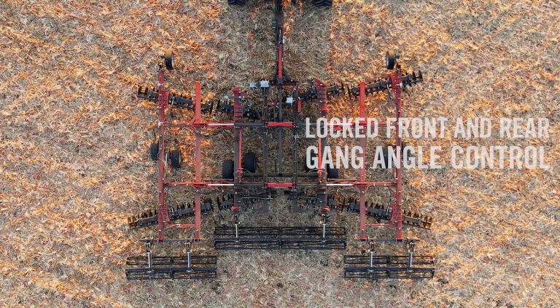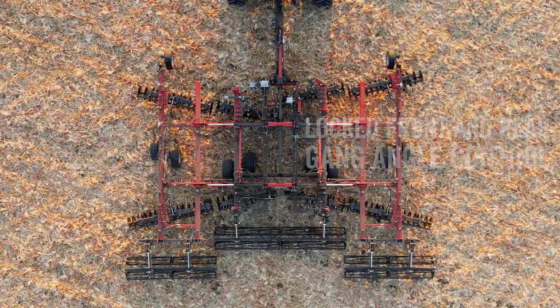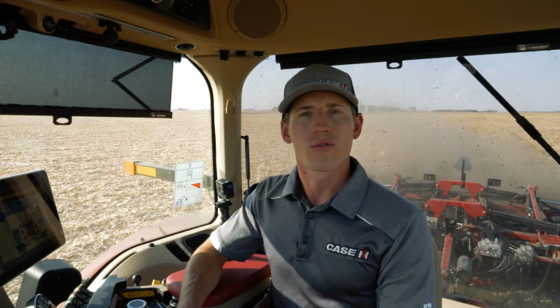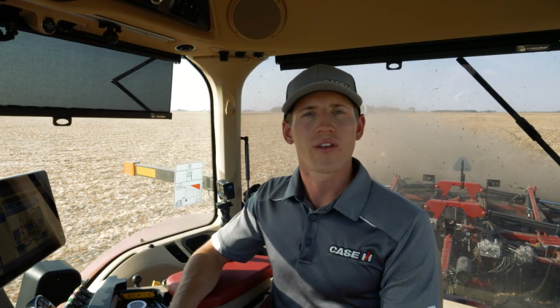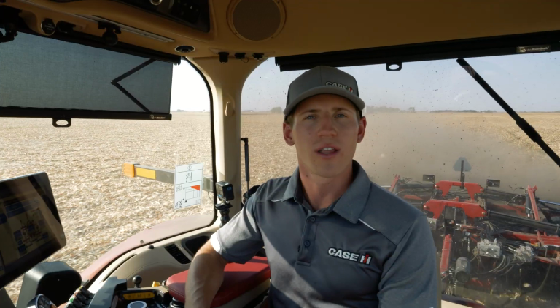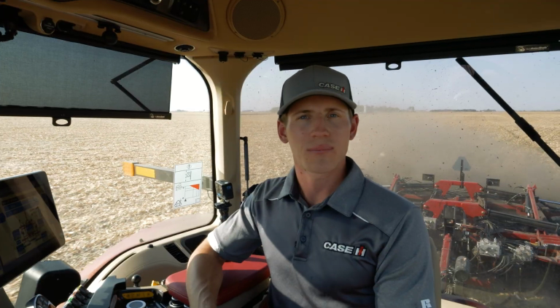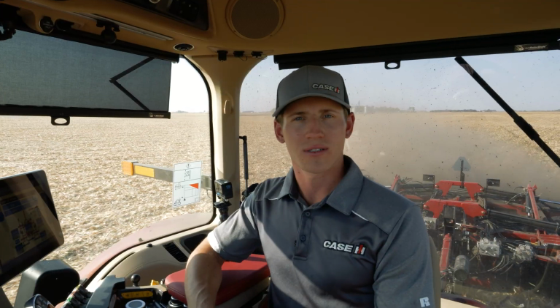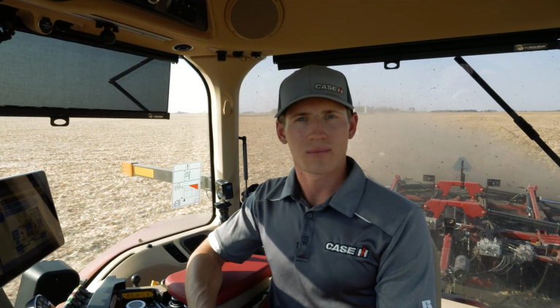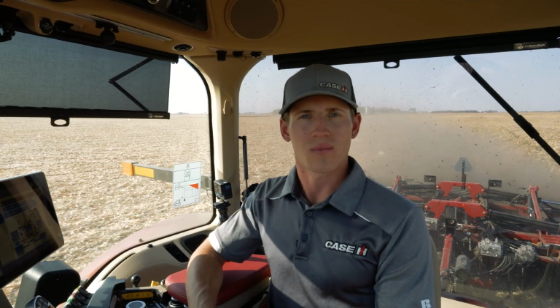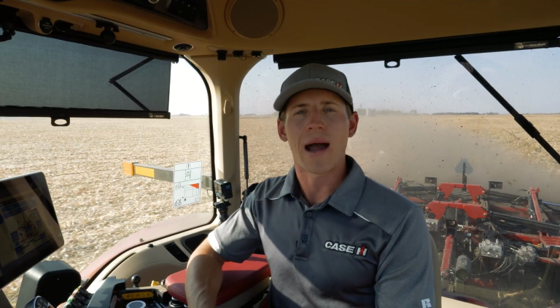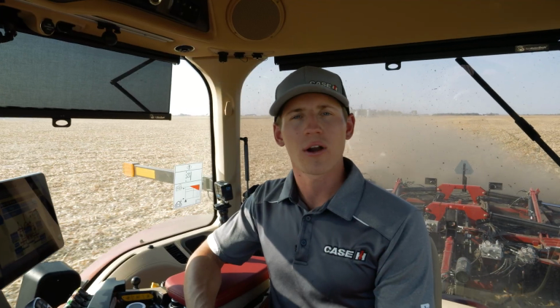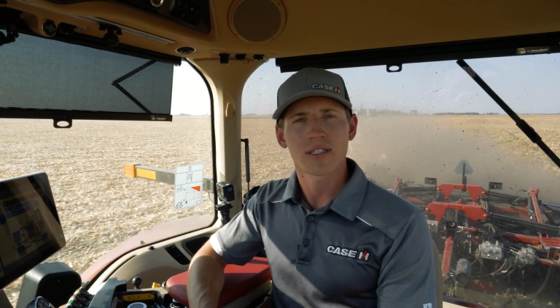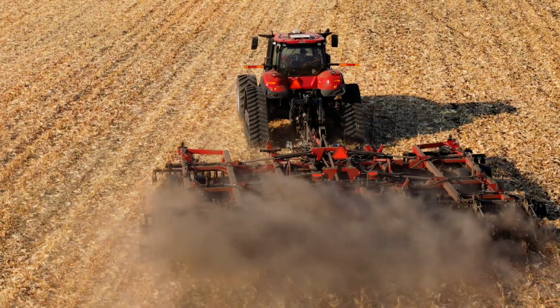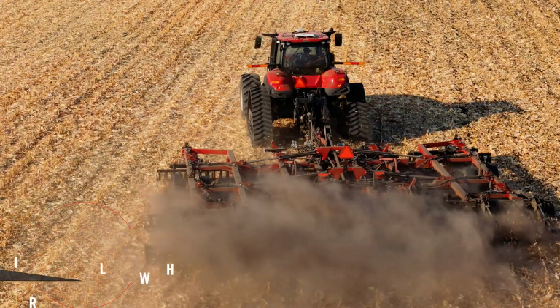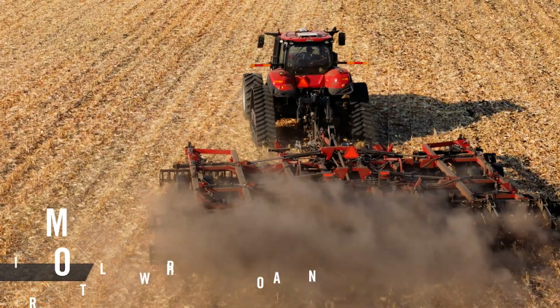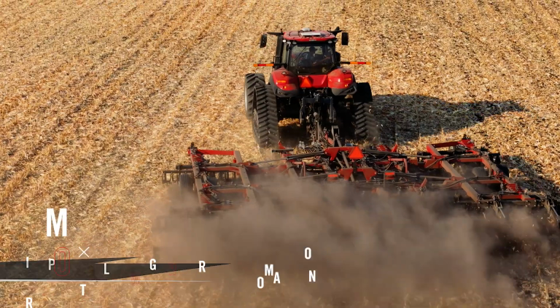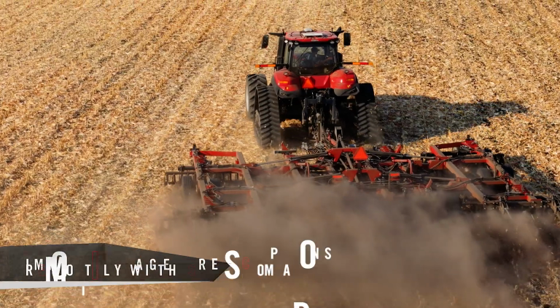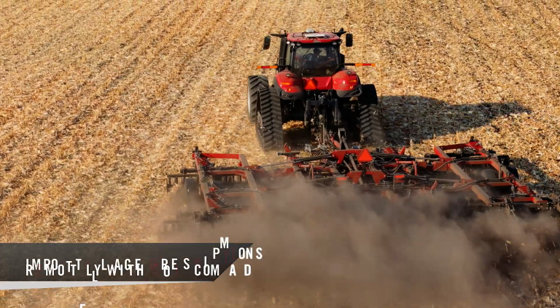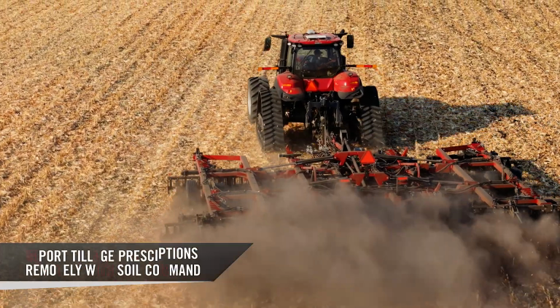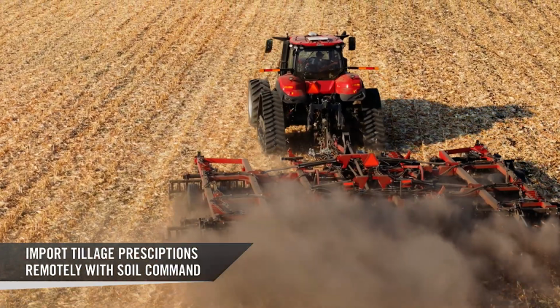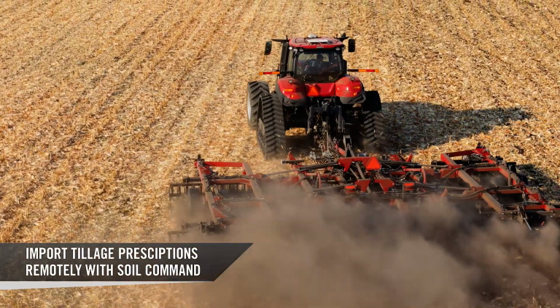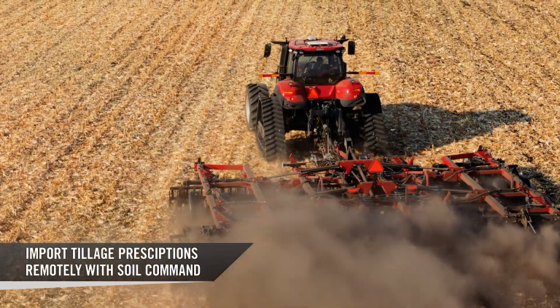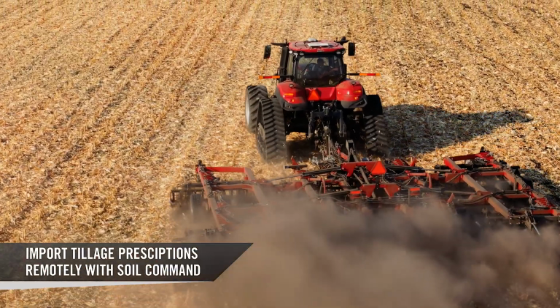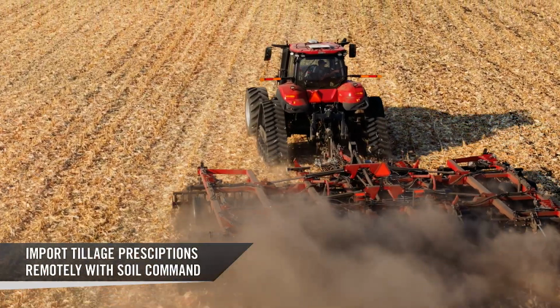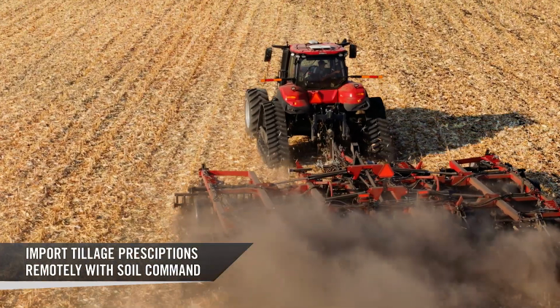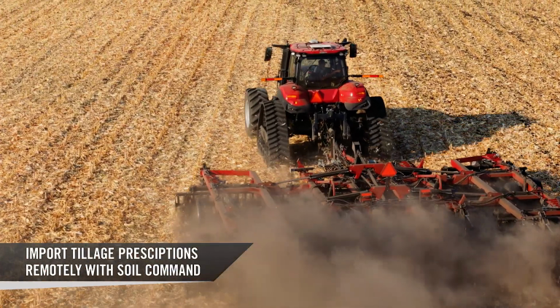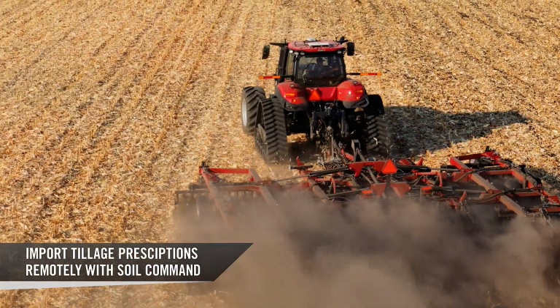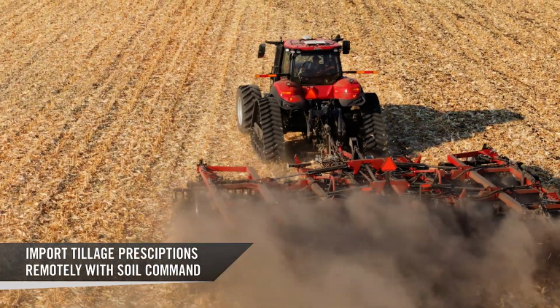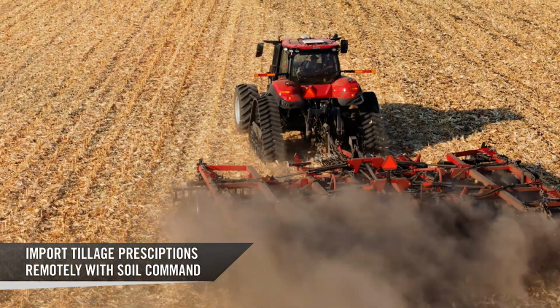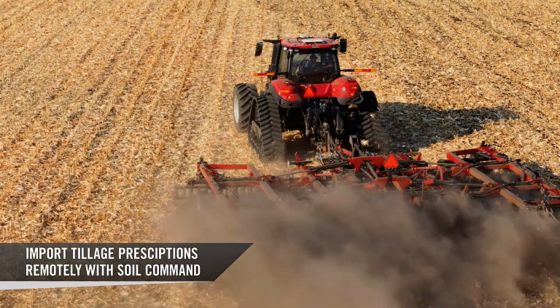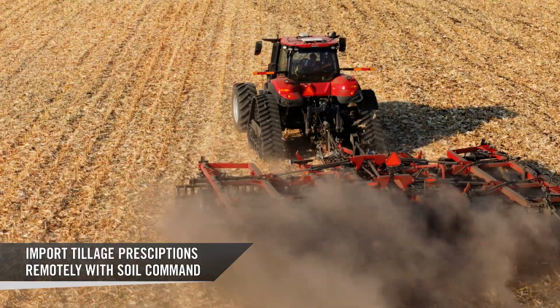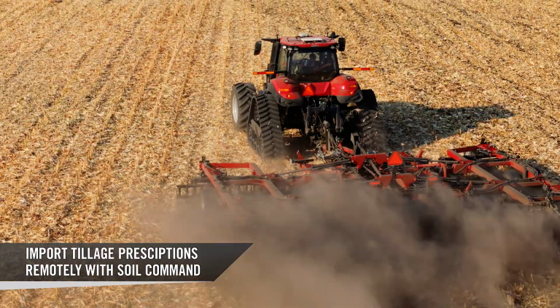Through Field Ops, operators have the capability to import tillage prescriptions with the use of Soil Command.